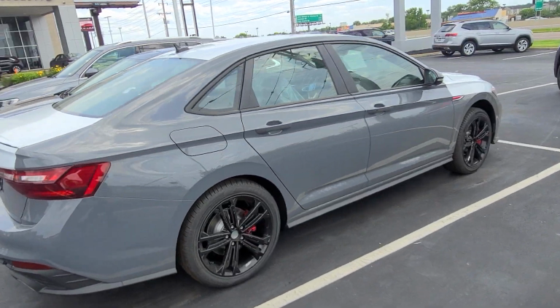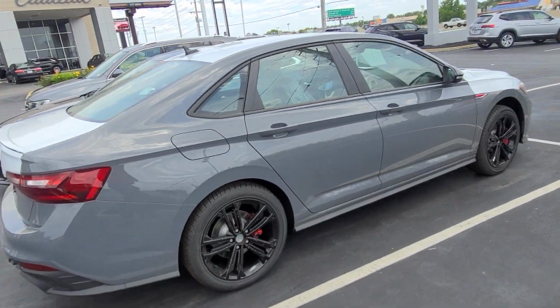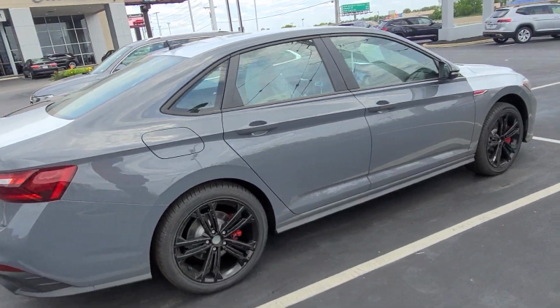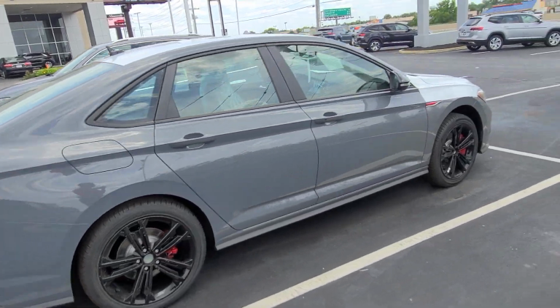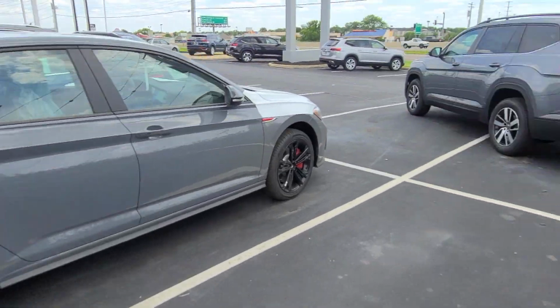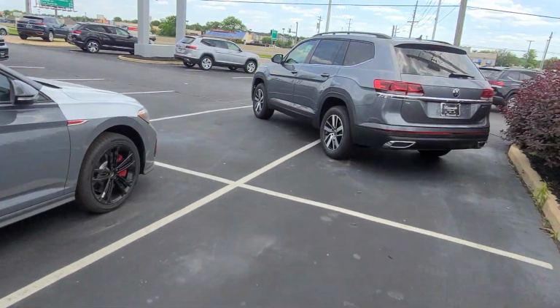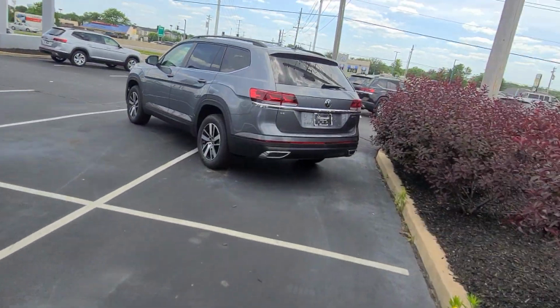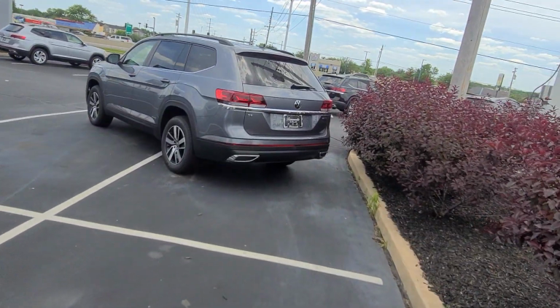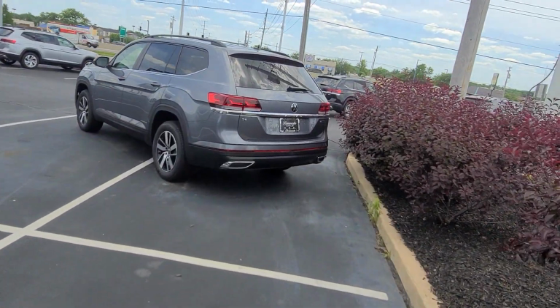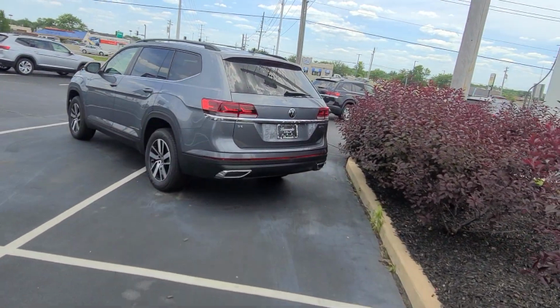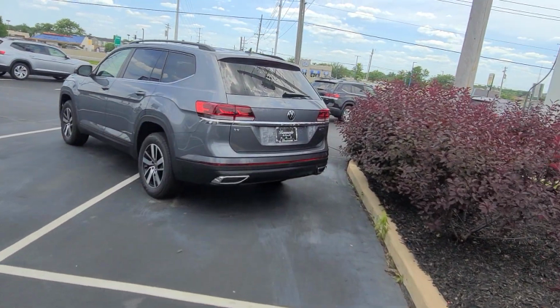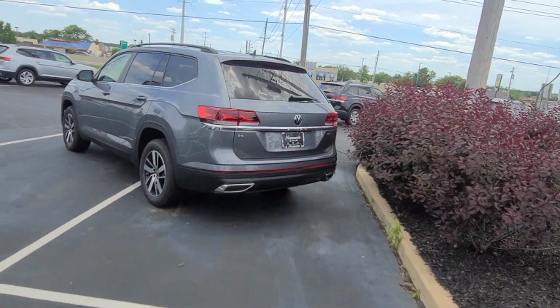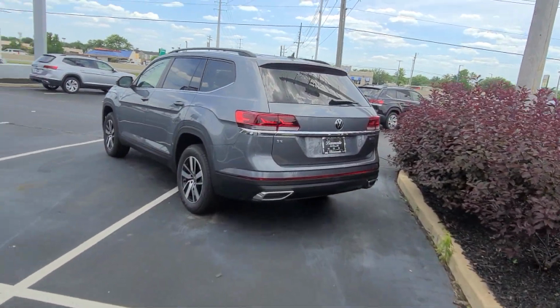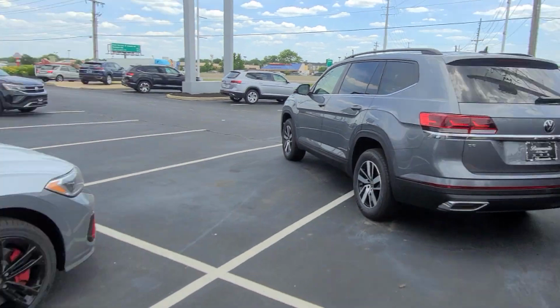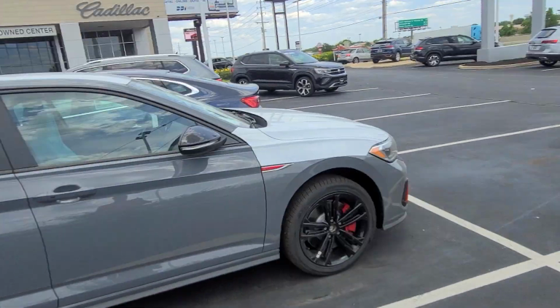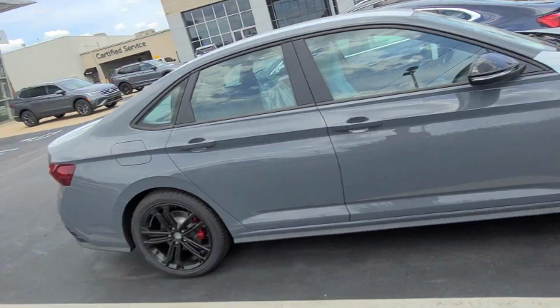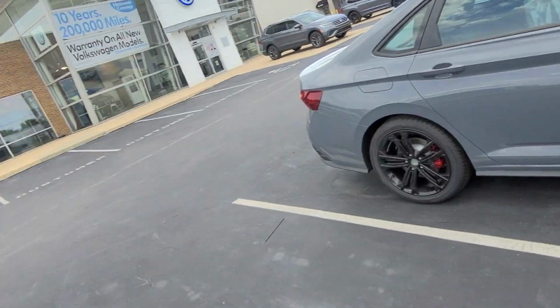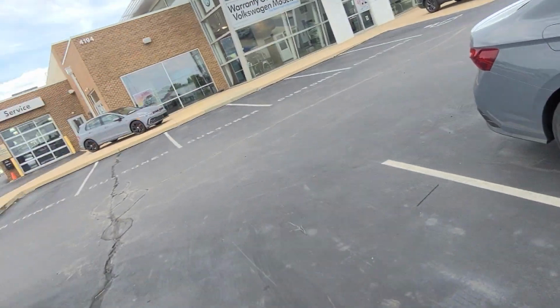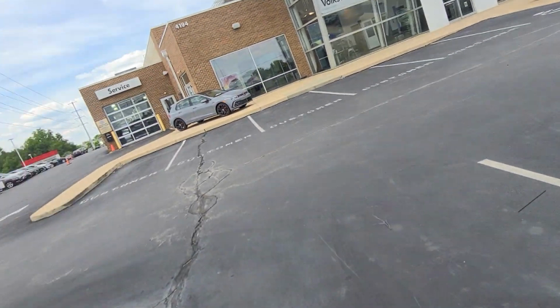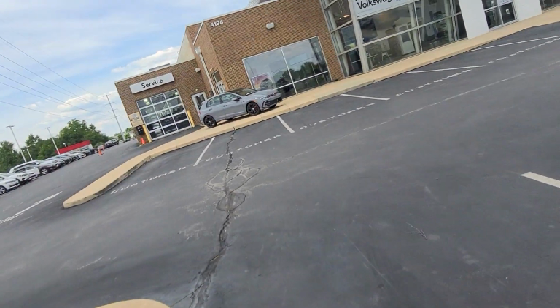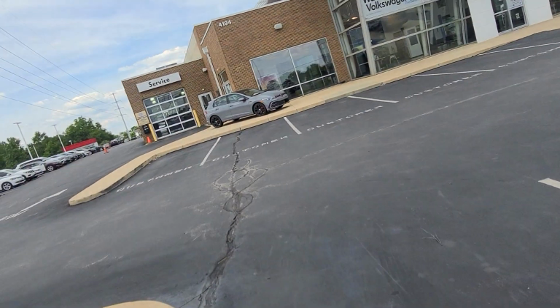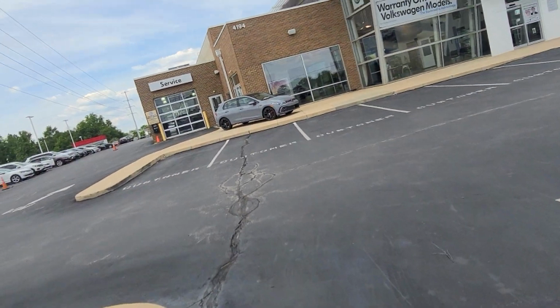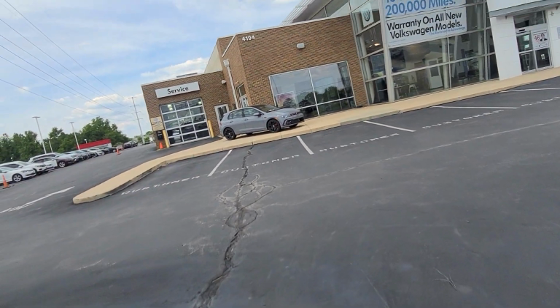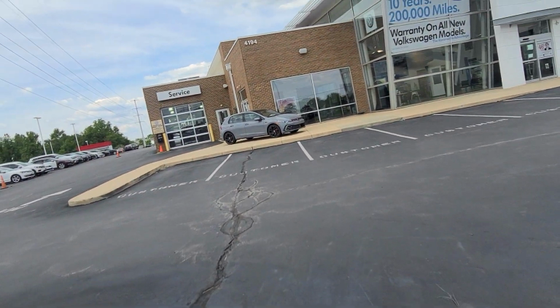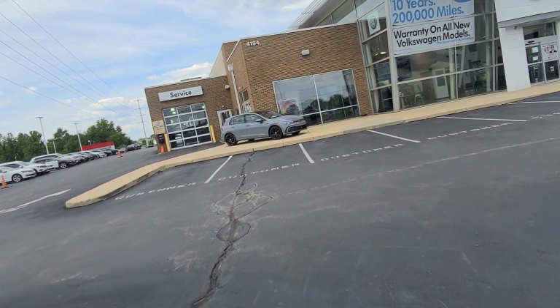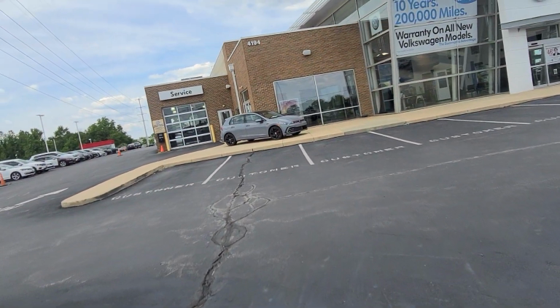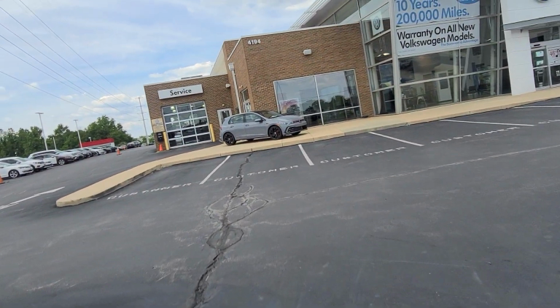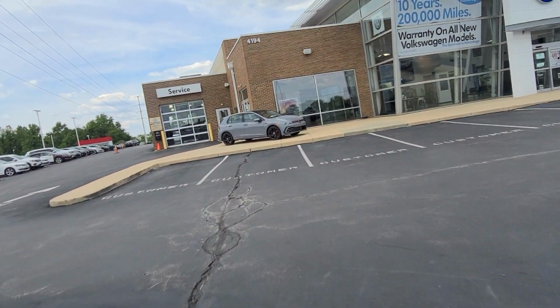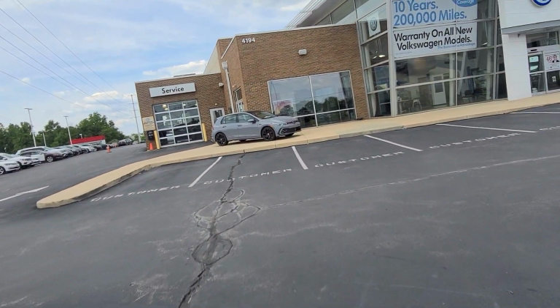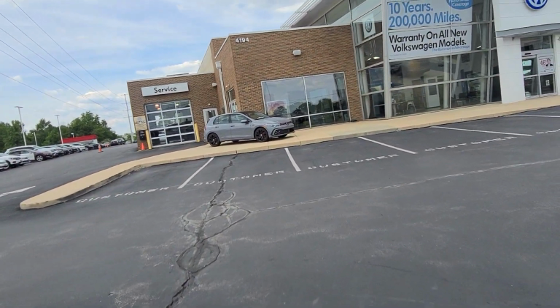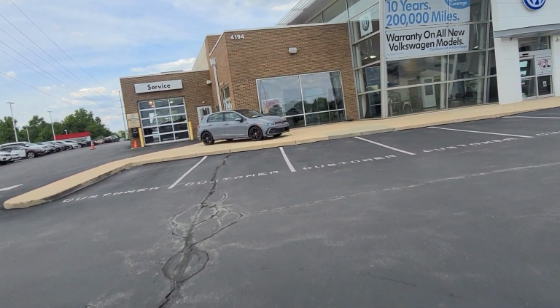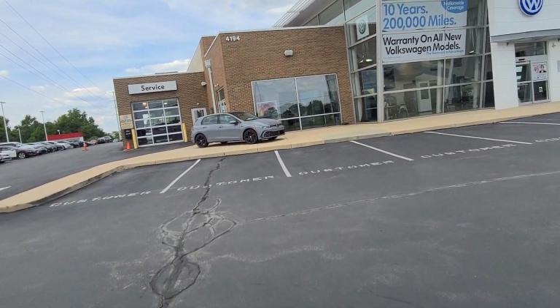Pure gray. Platinum gray. Moonstone gray. Which one is your favorite?